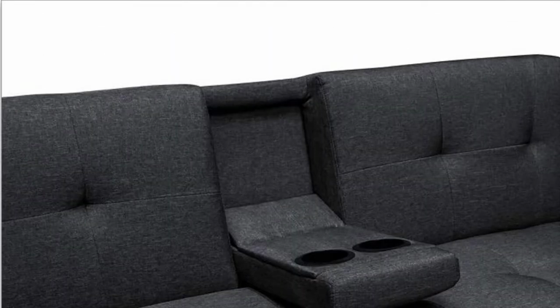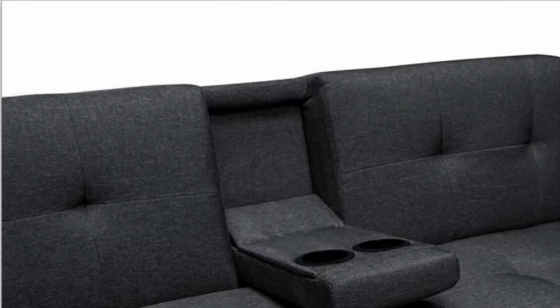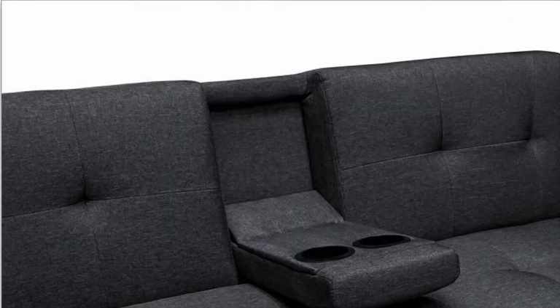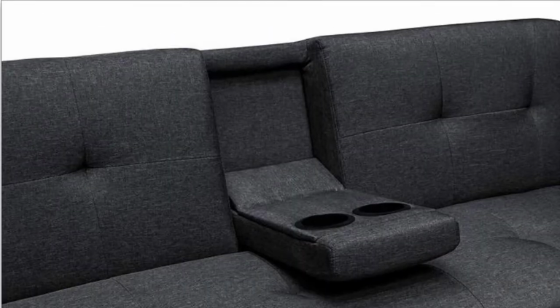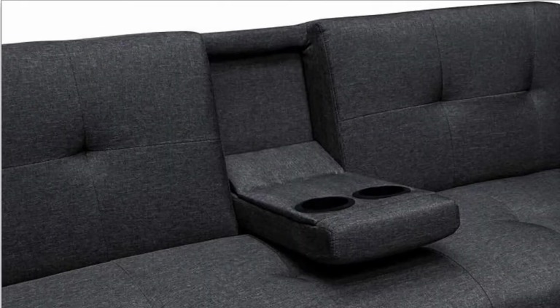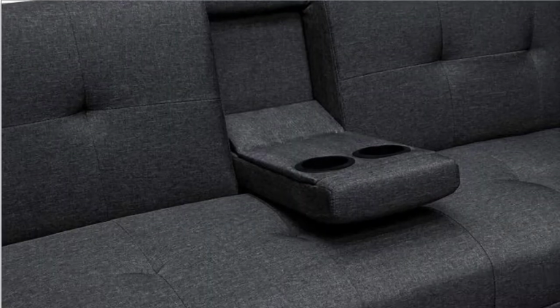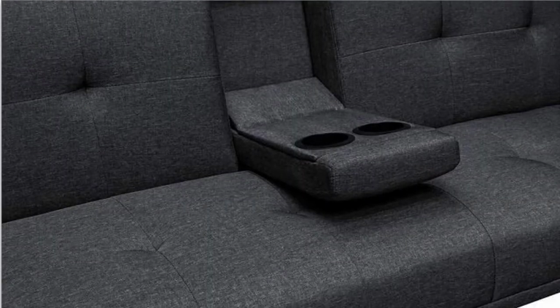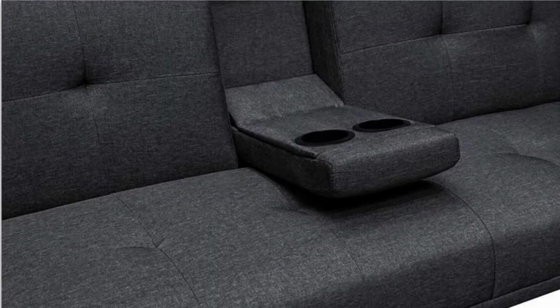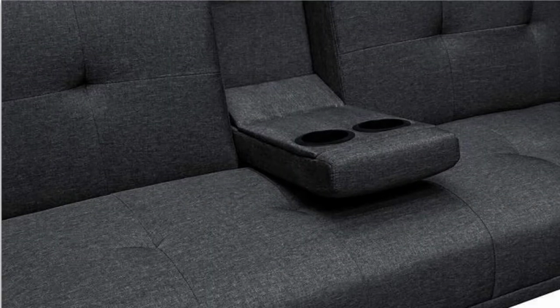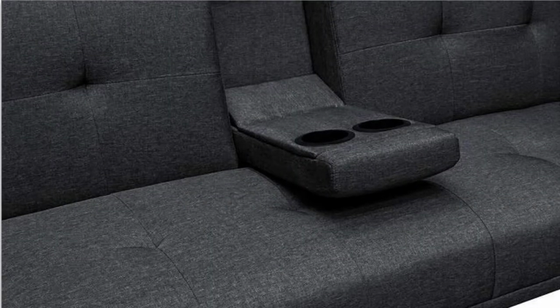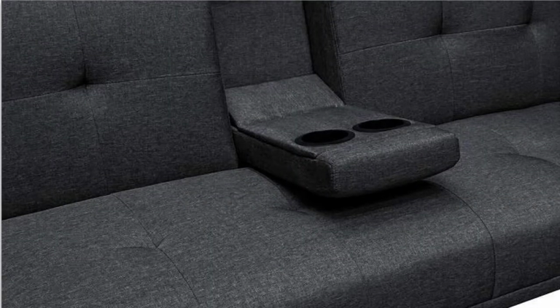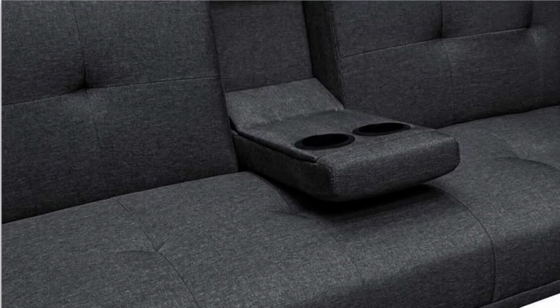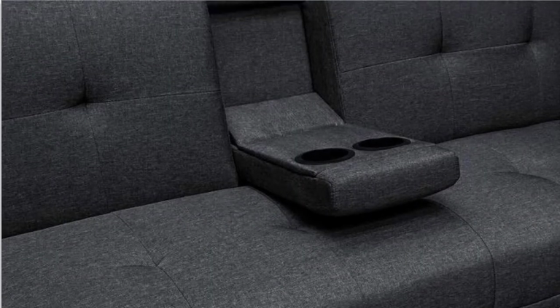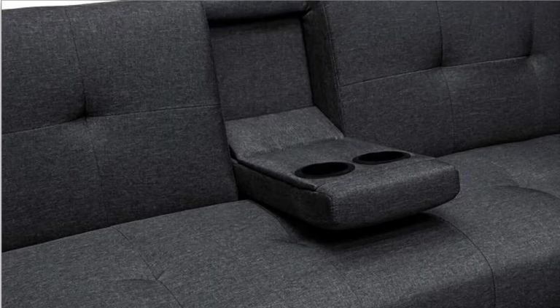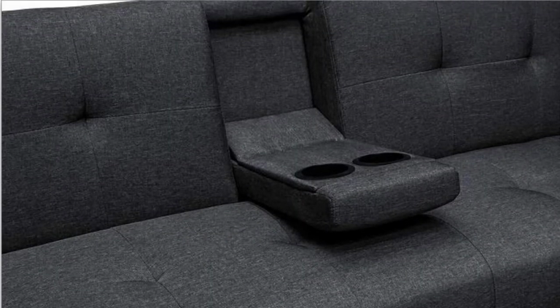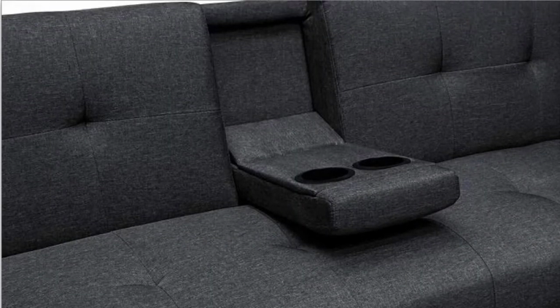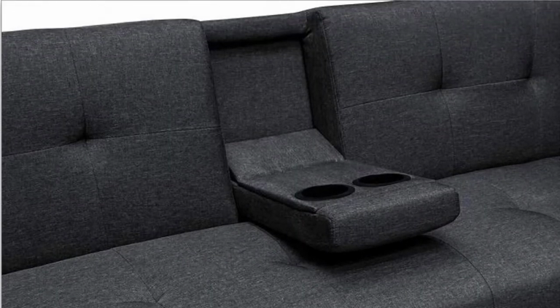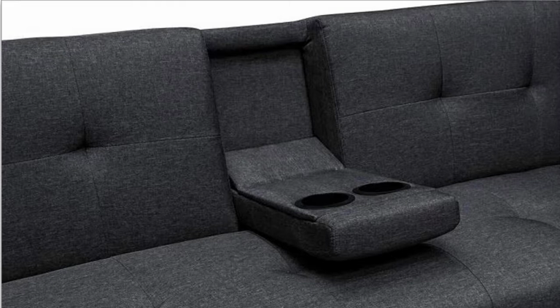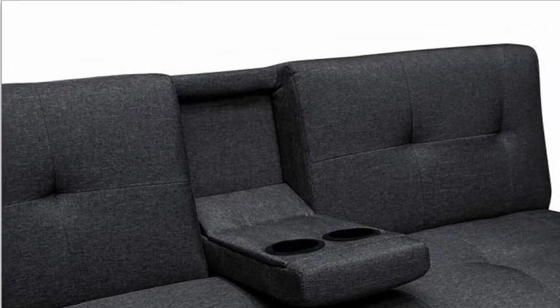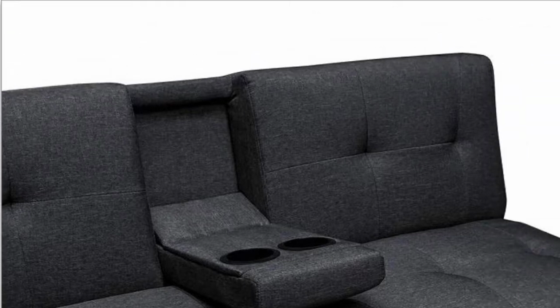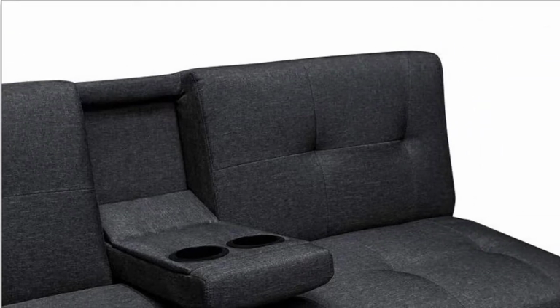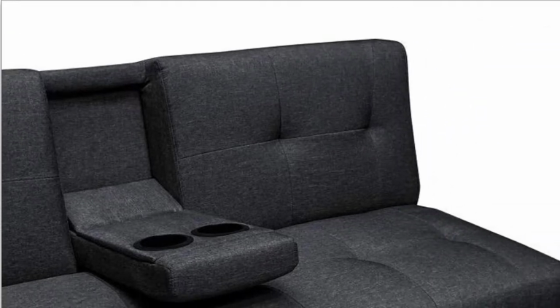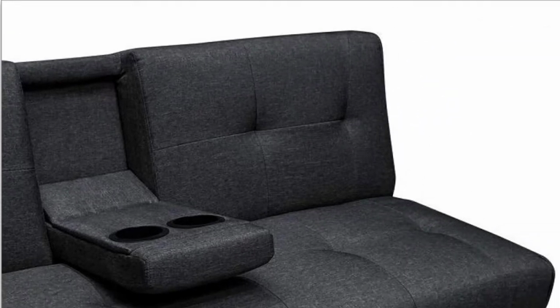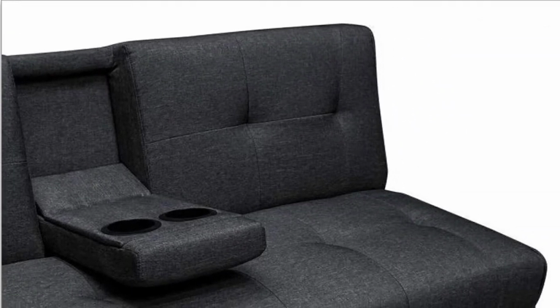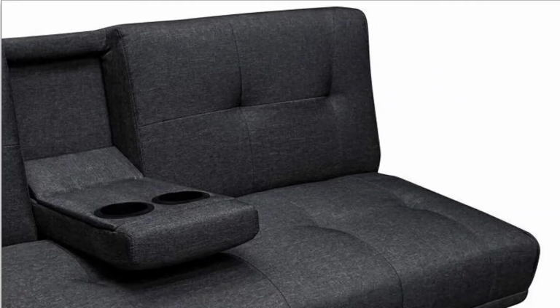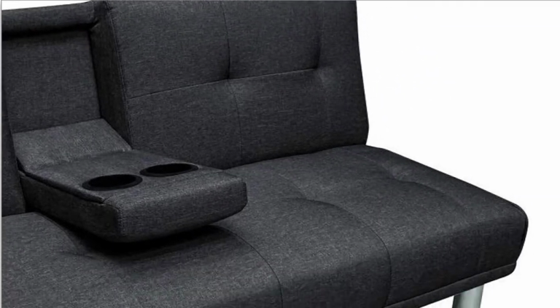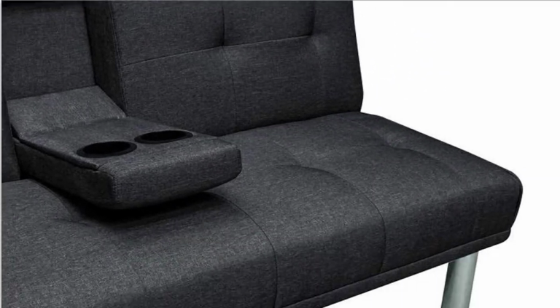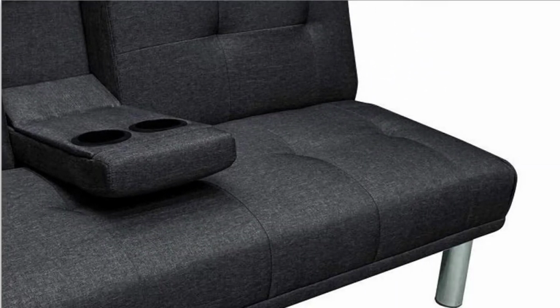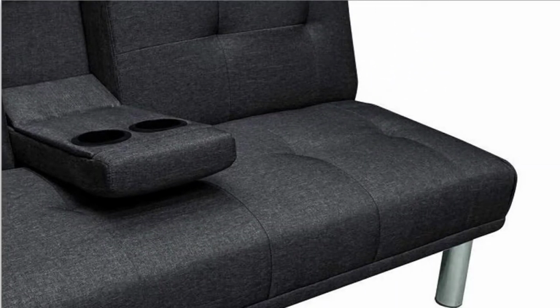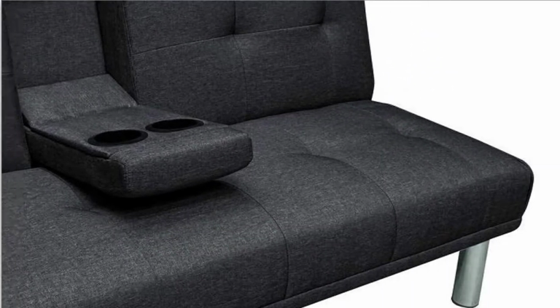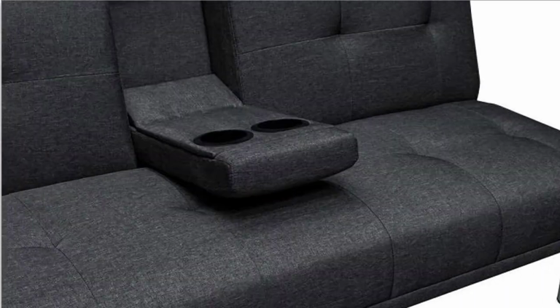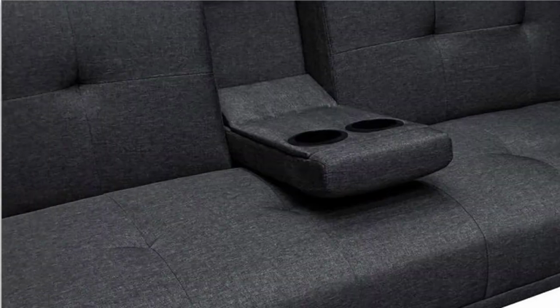Multi-position futon sofa bed can only be positioned in two angles: flat and upright.